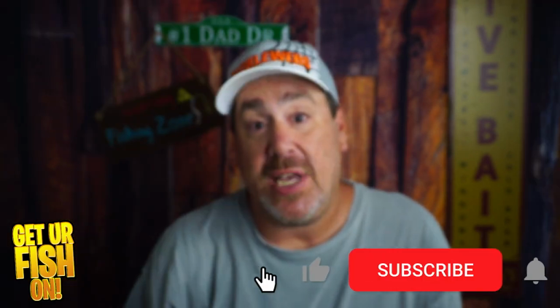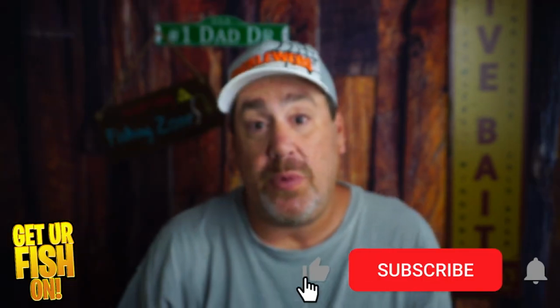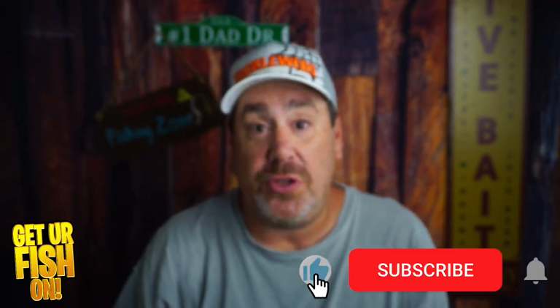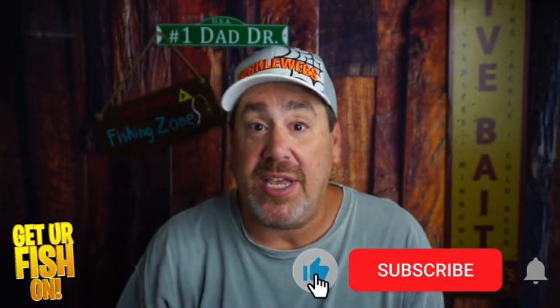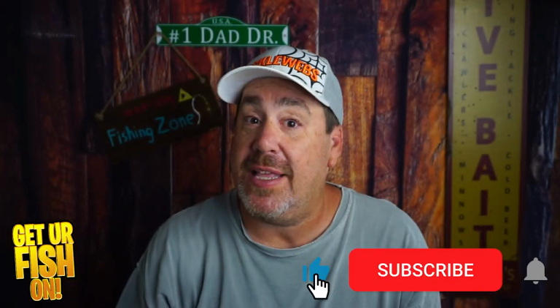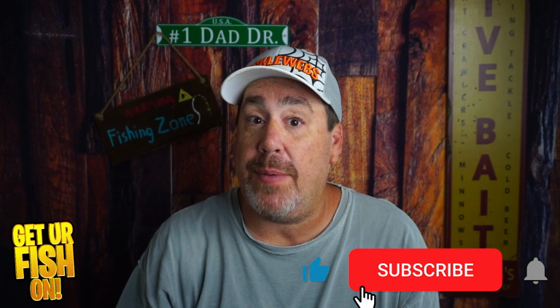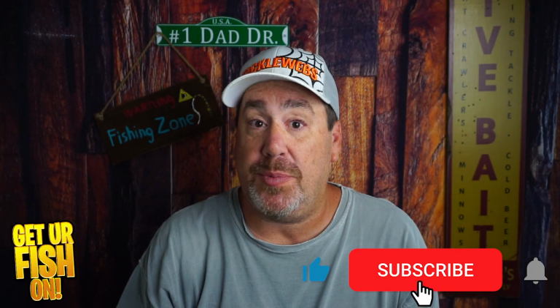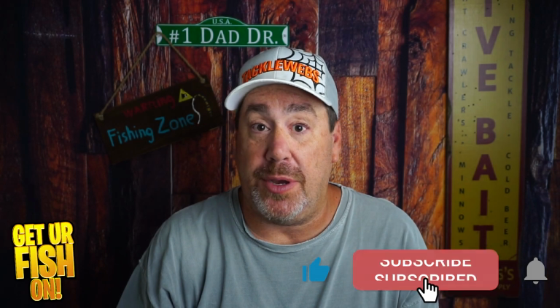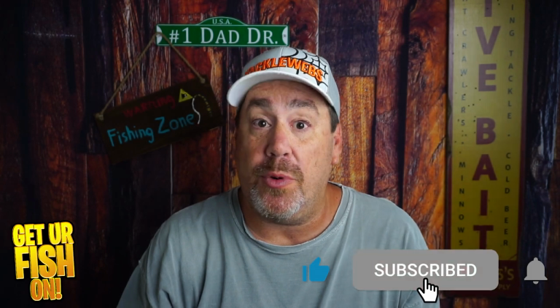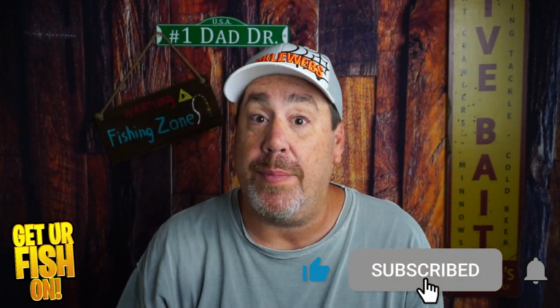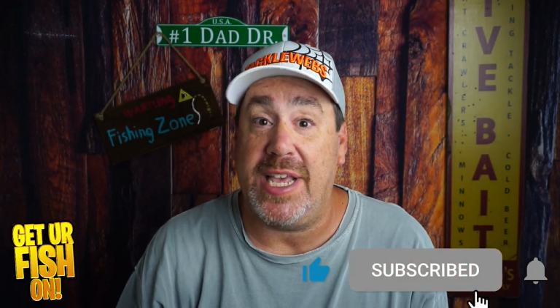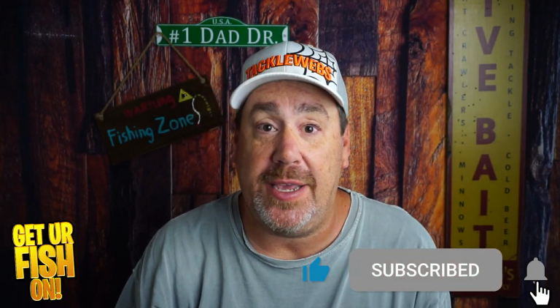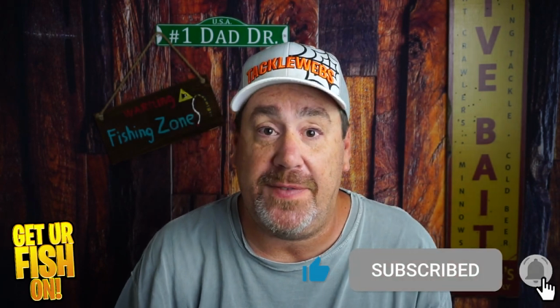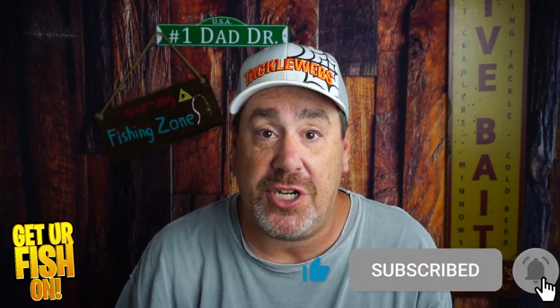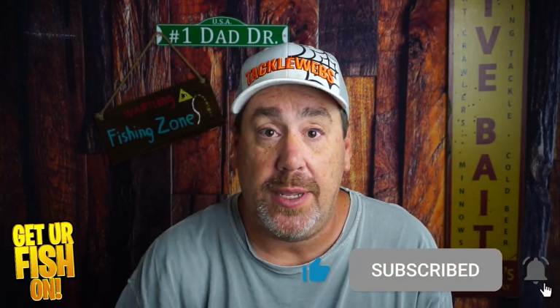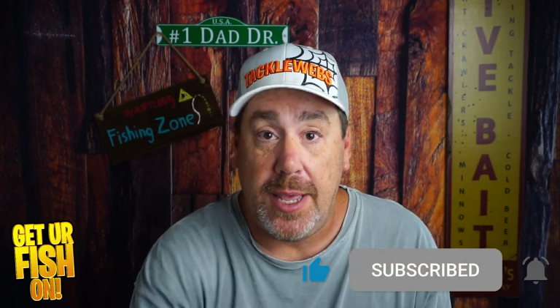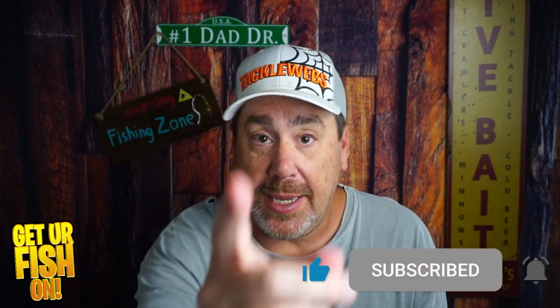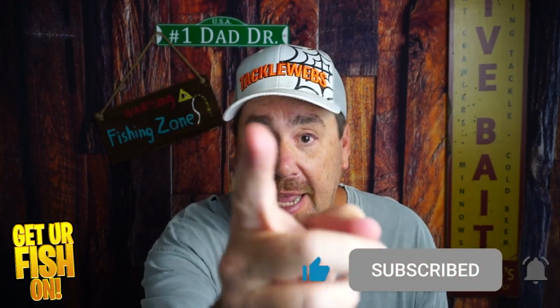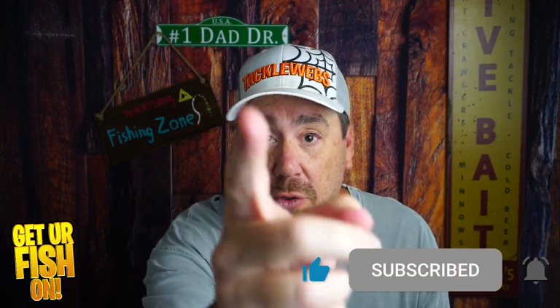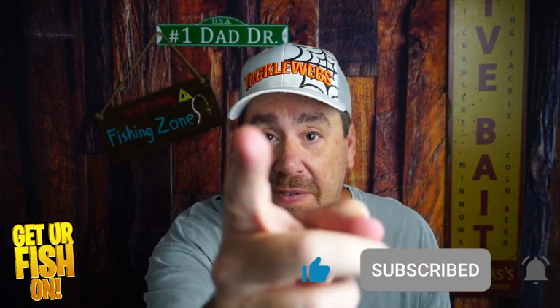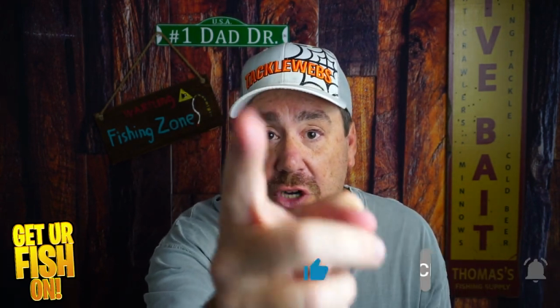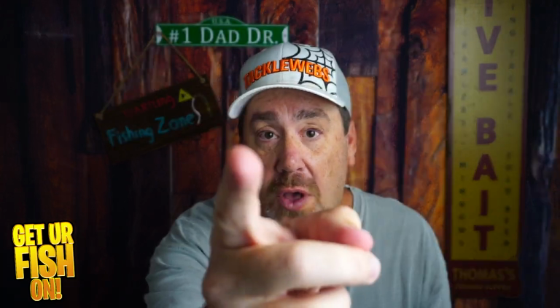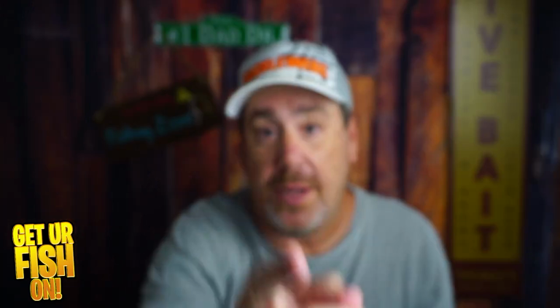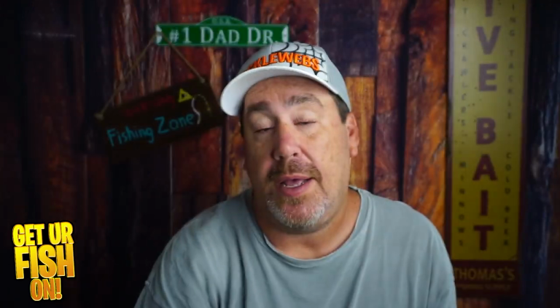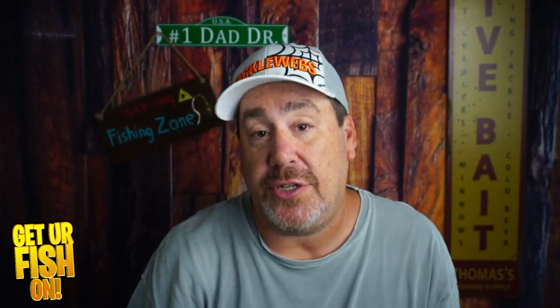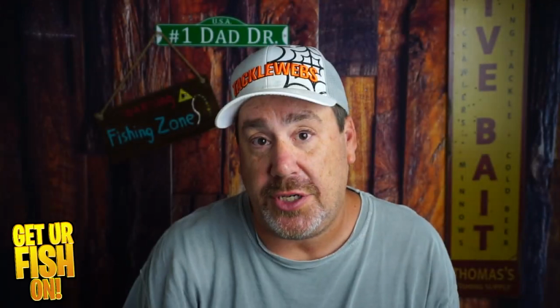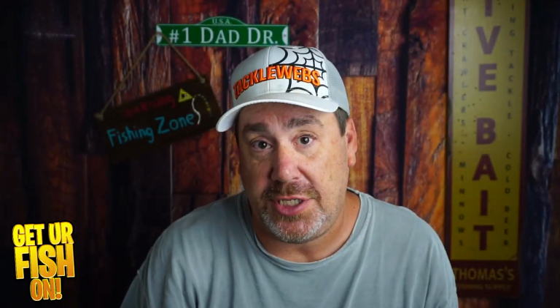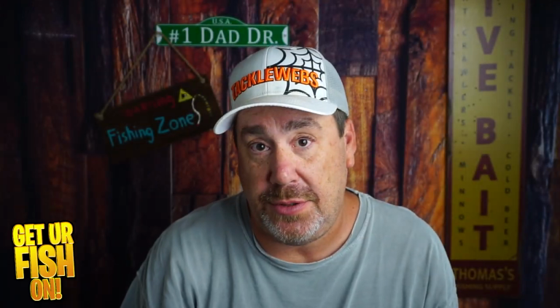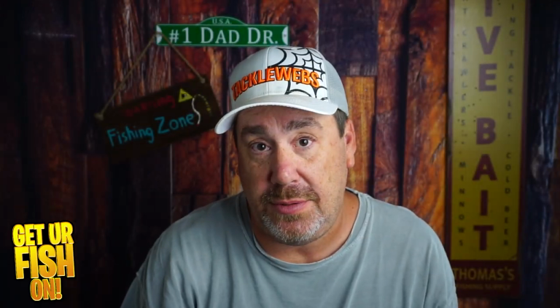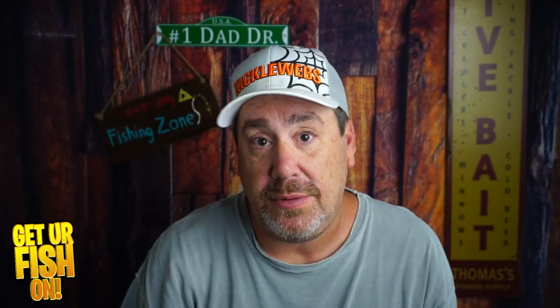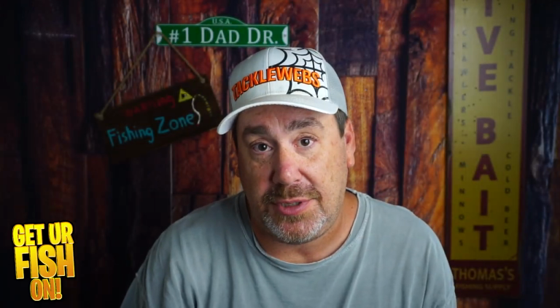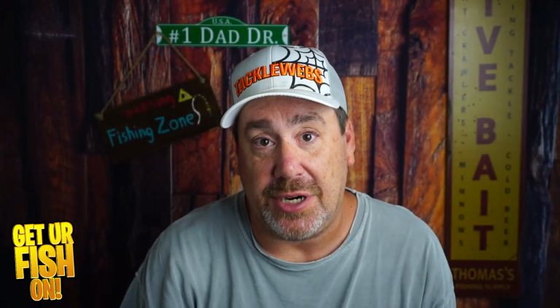But tell me what you think in the comments below. Remember, take a good fishing. Get your fish on. I'll talk to you soon. Cheers.